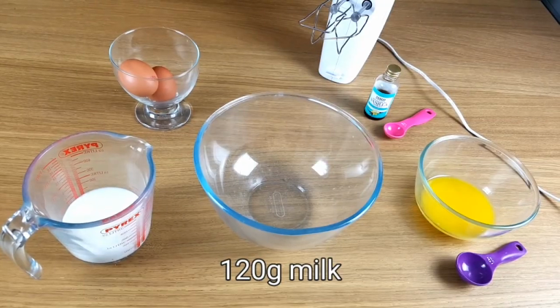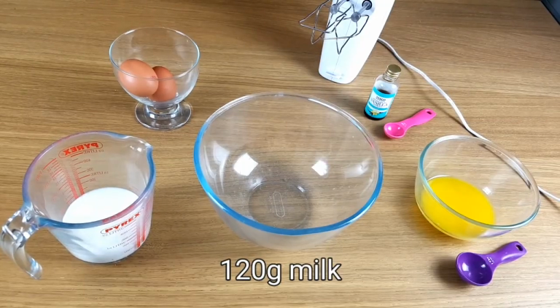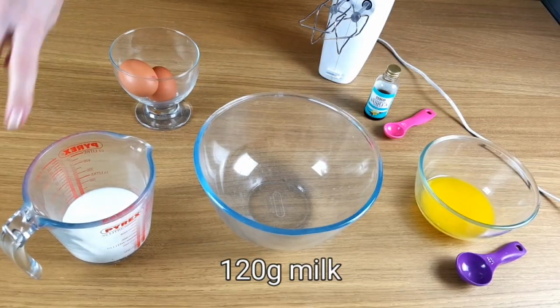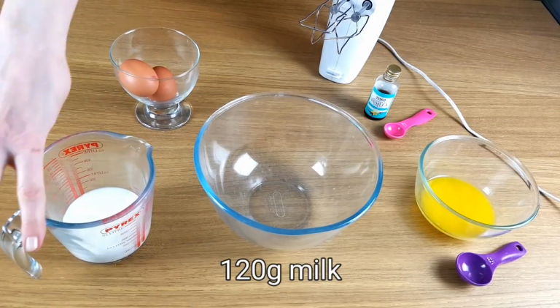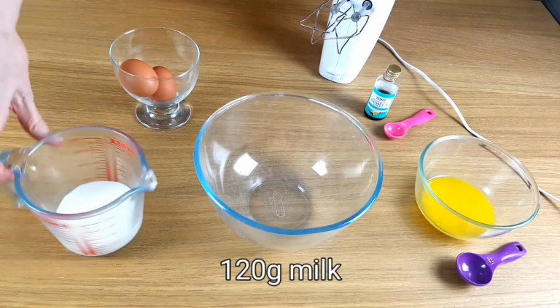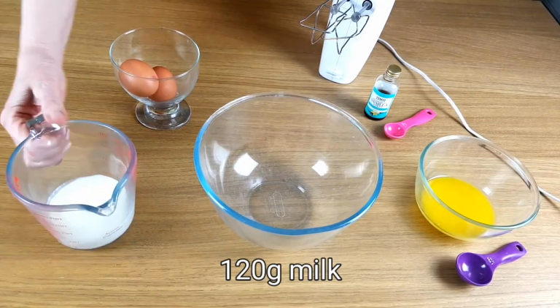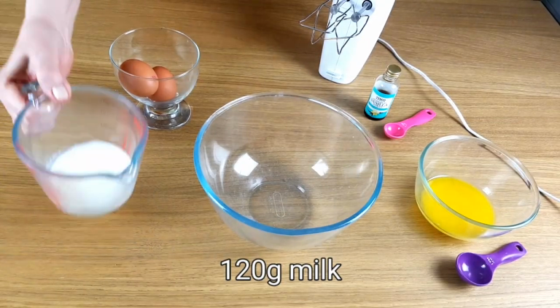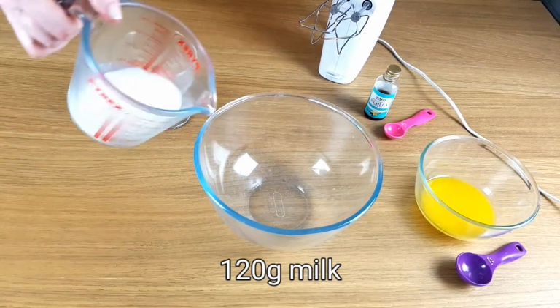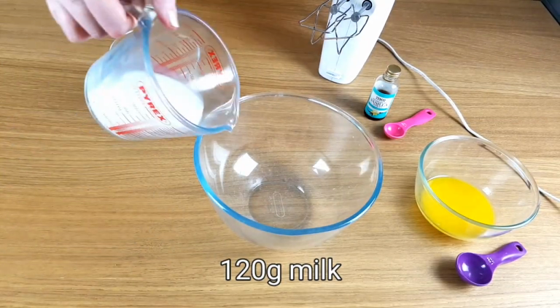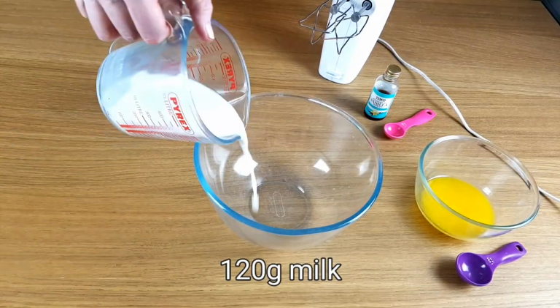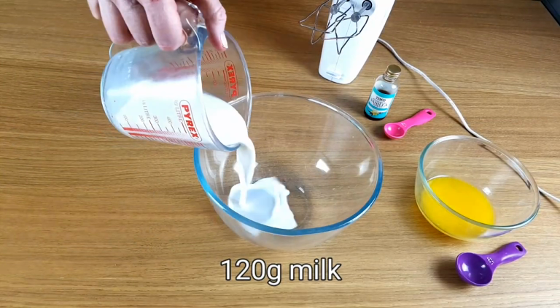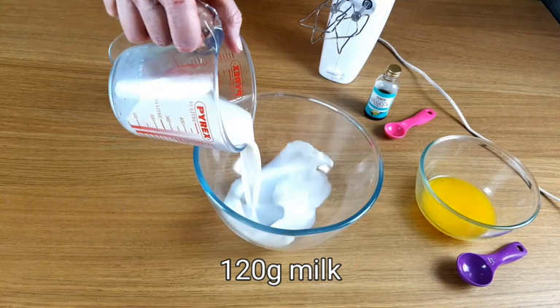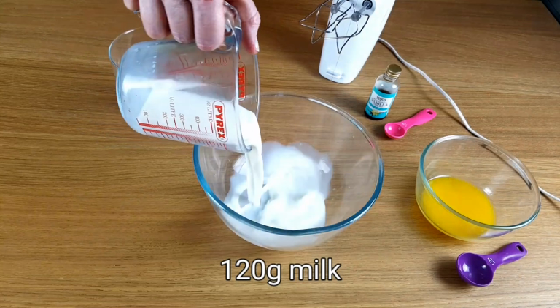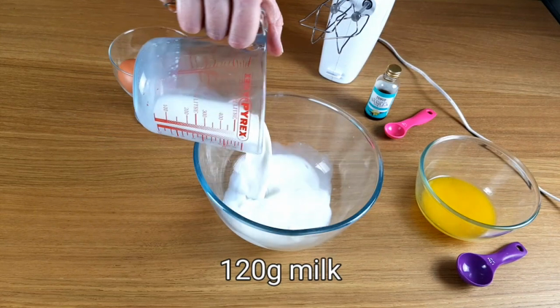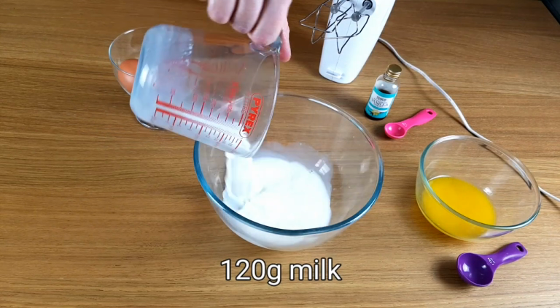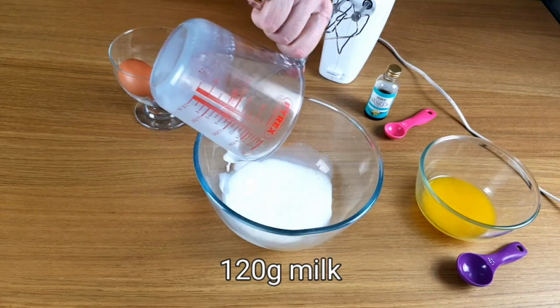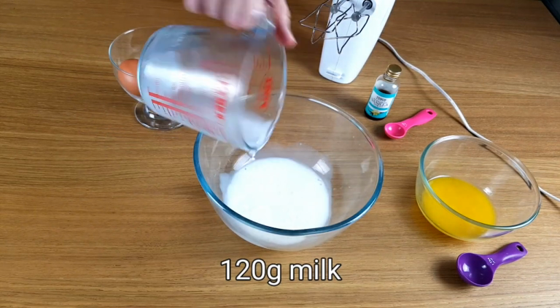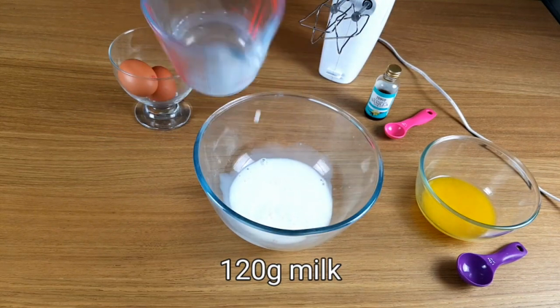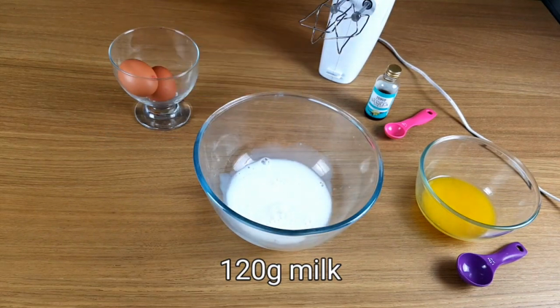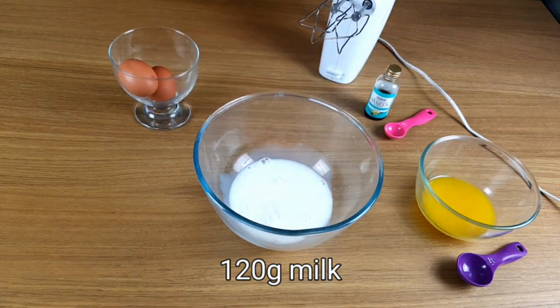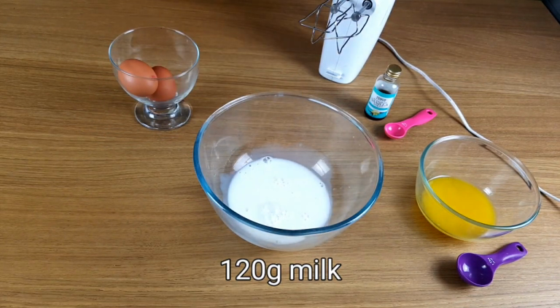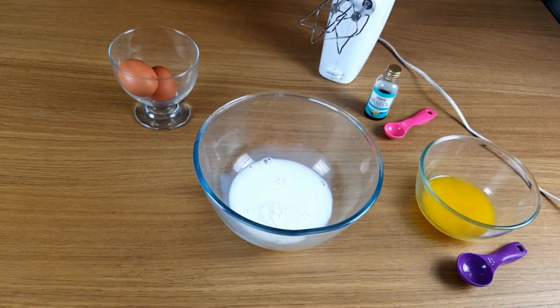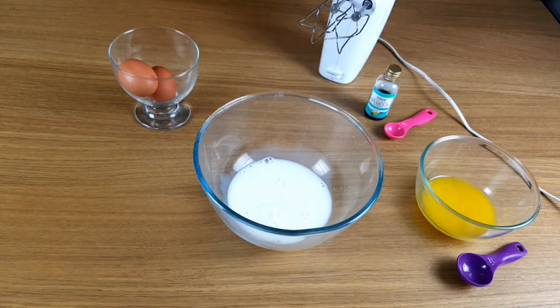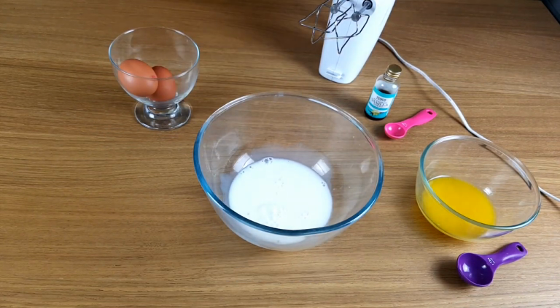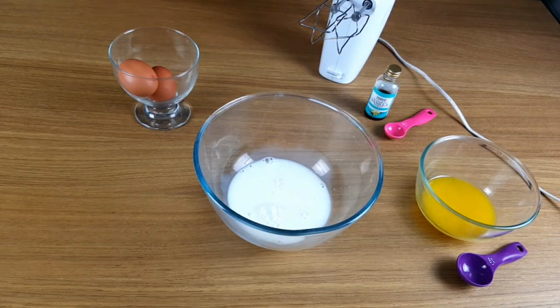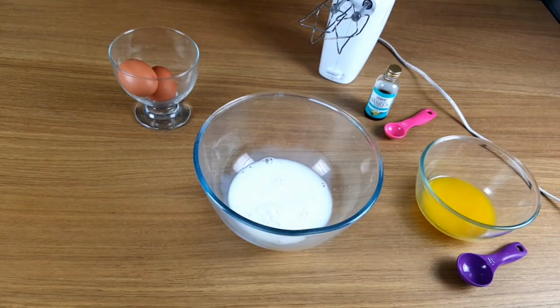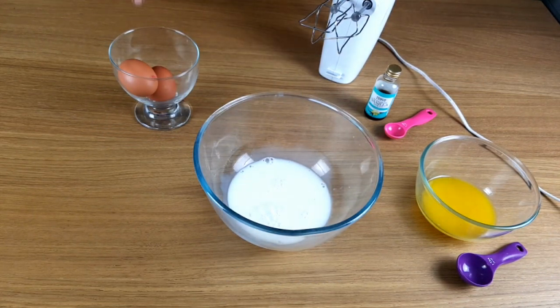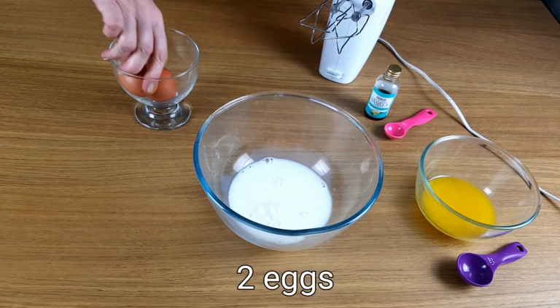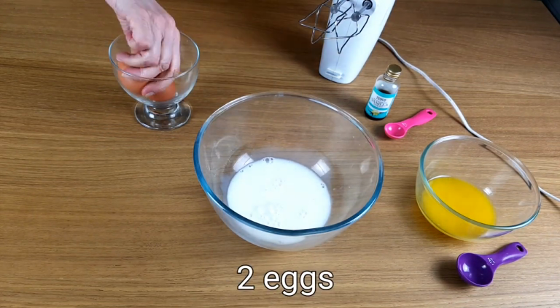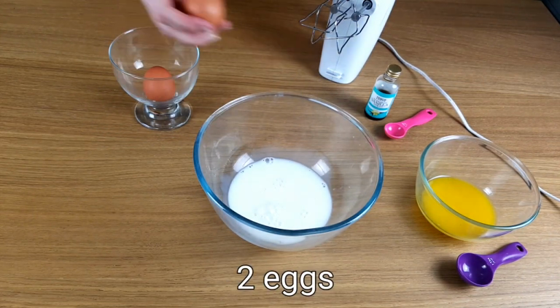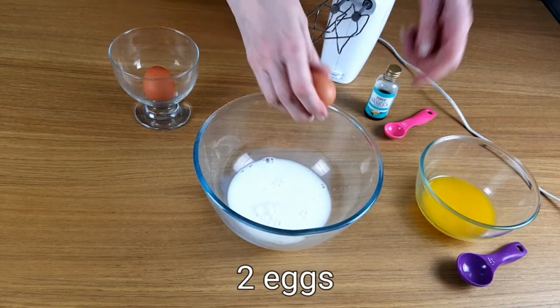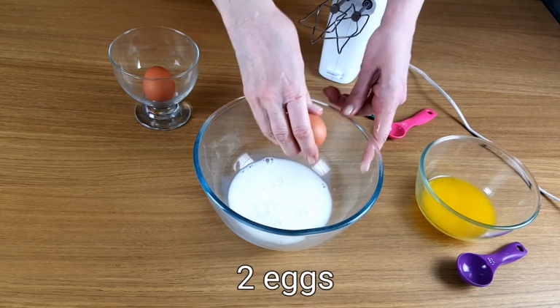Next, pop all the wet ingredients into another bowl and give it a good mix.